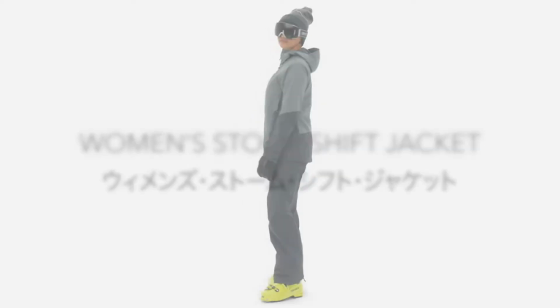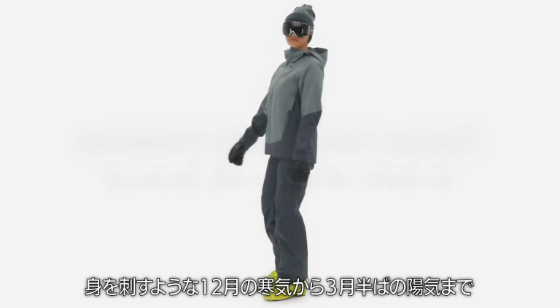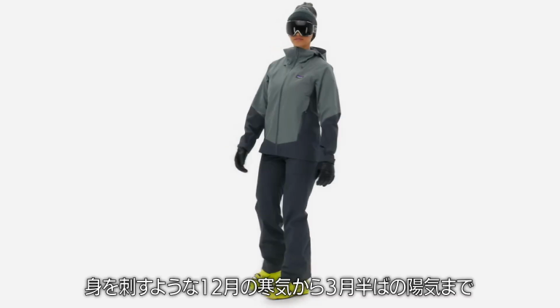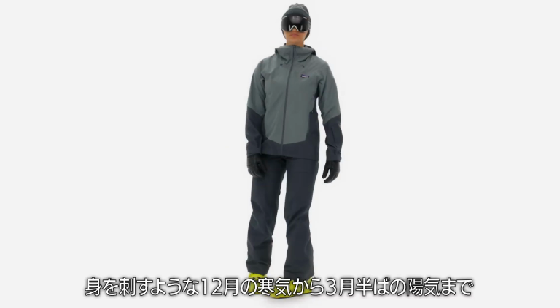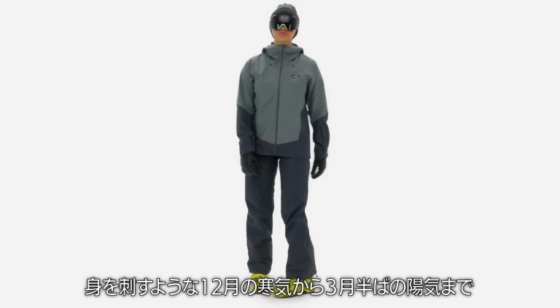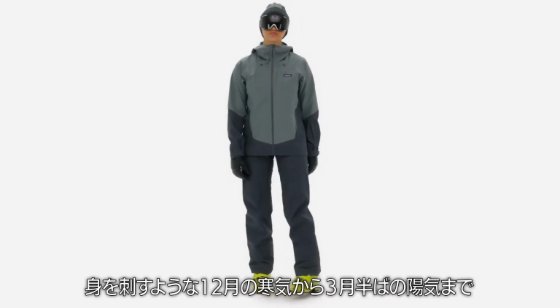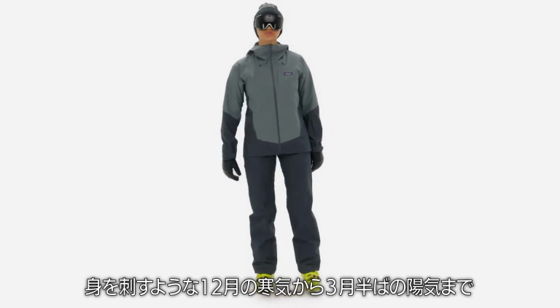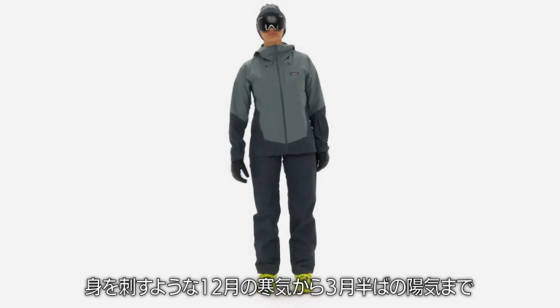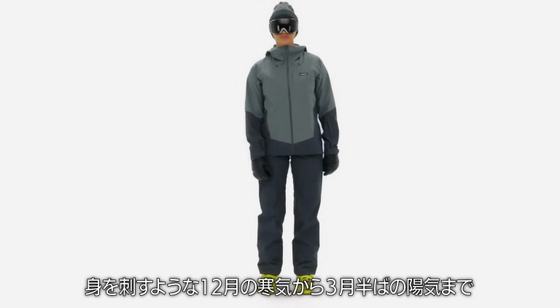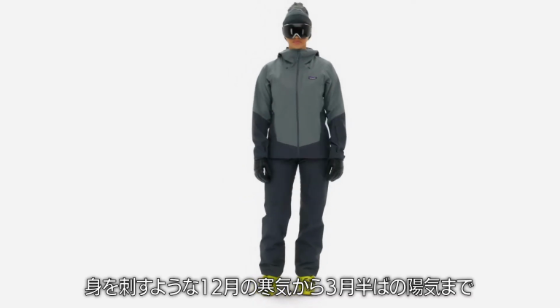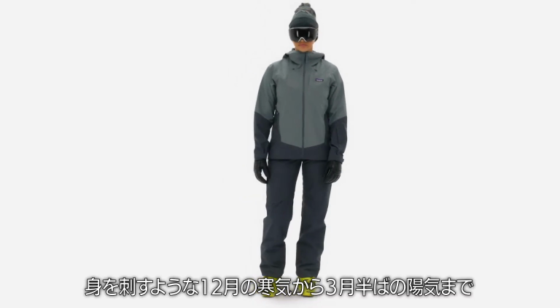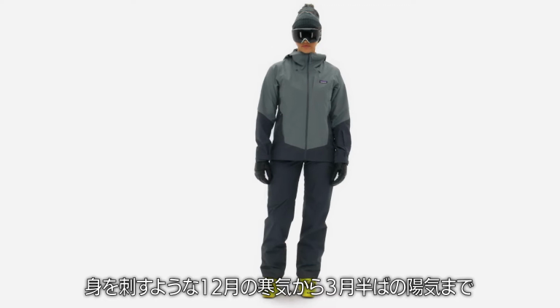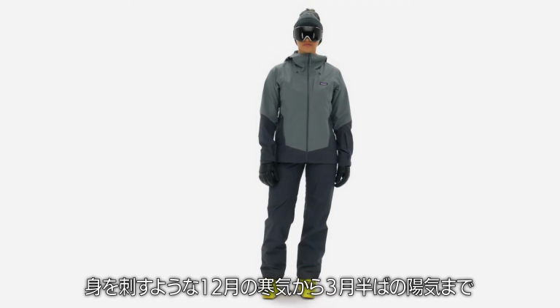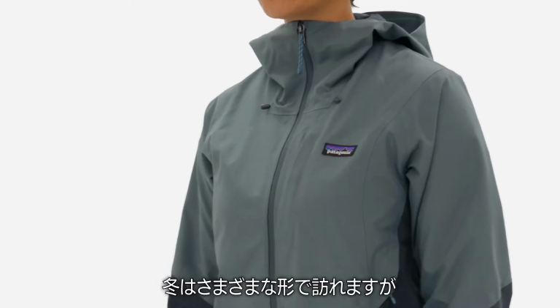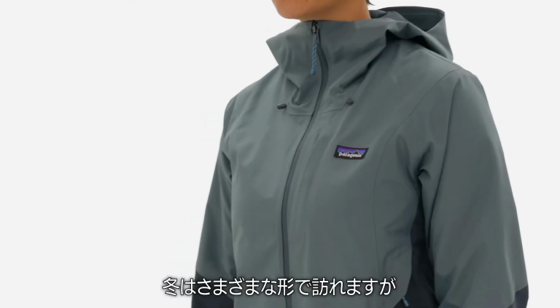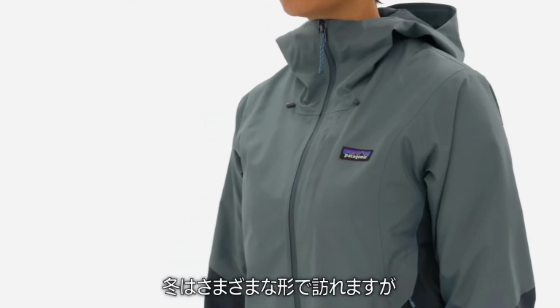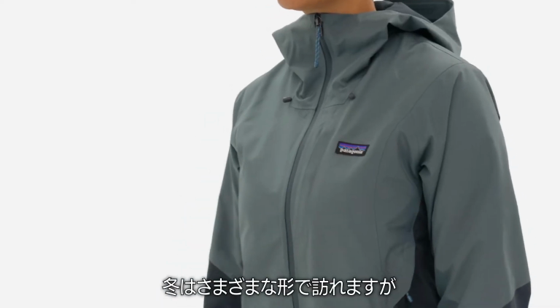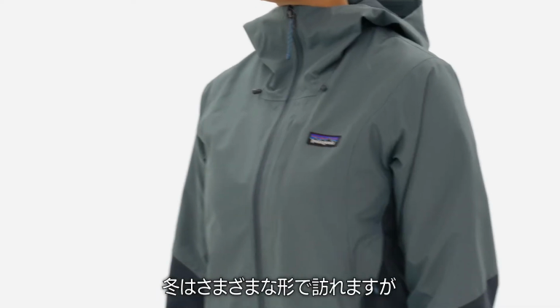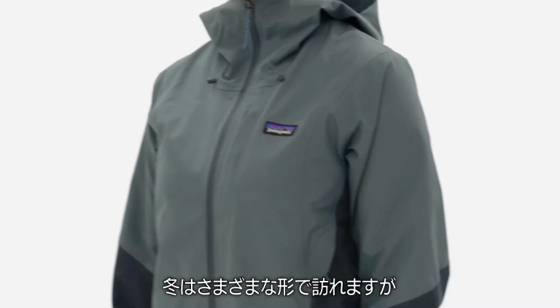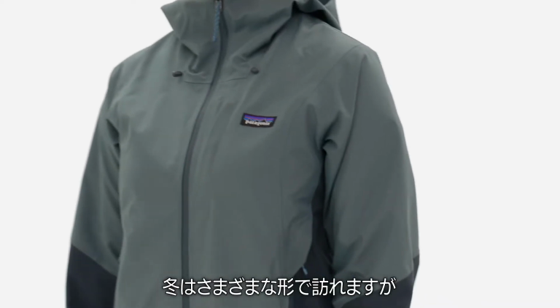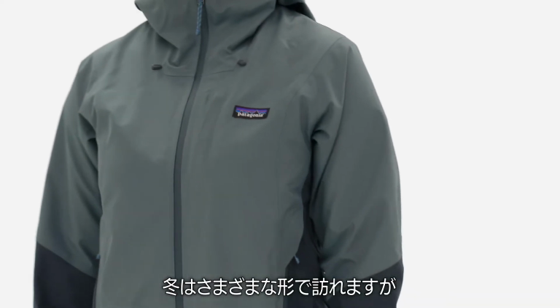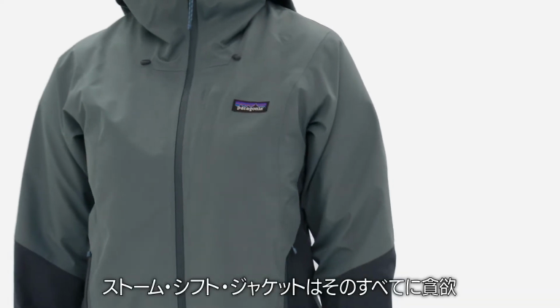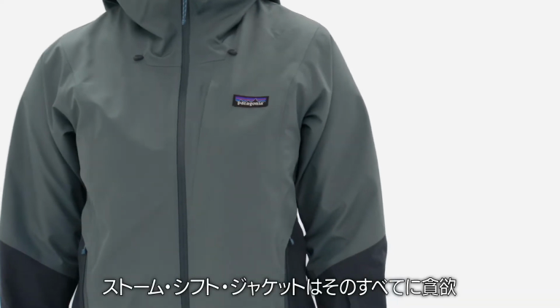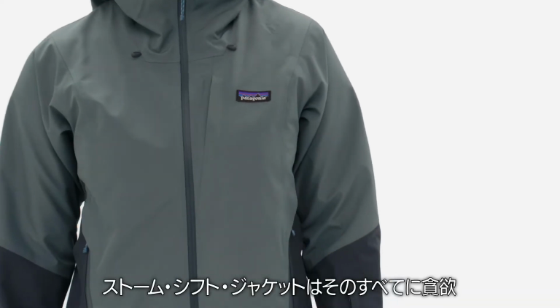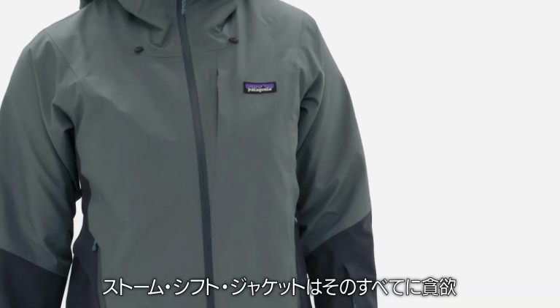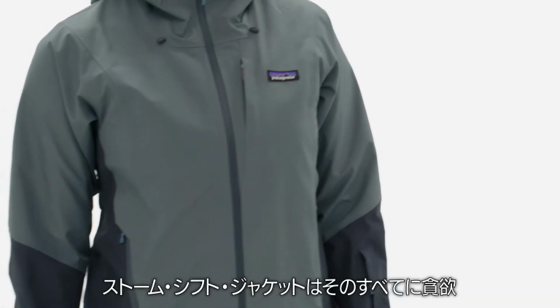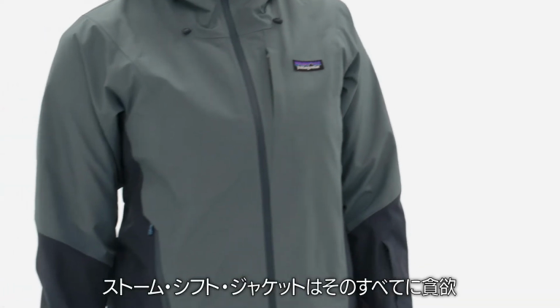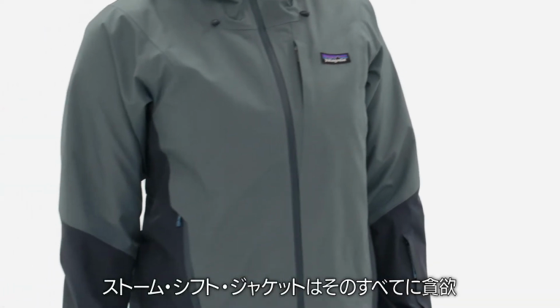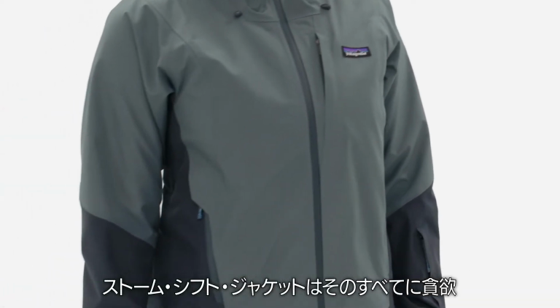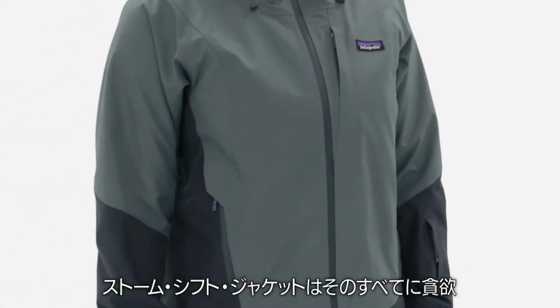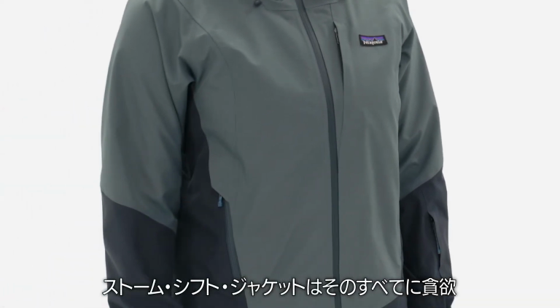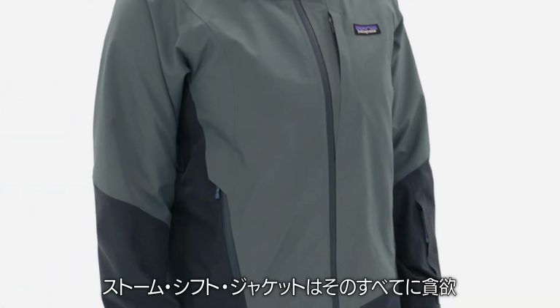Snappy December temps or mid-March sunshine. Winter comes in many forms, and our Storm Shift Jacket is hungry for all of them.